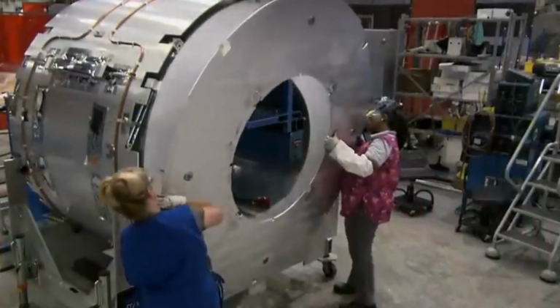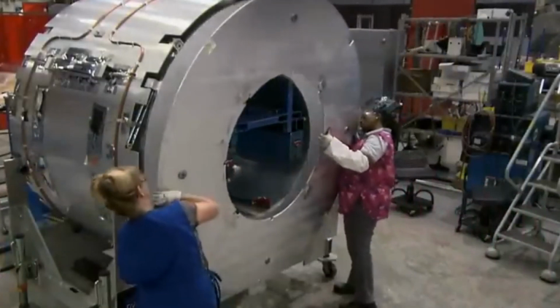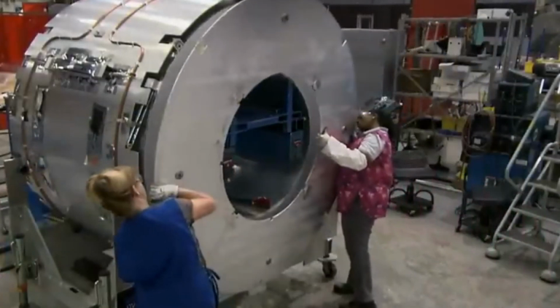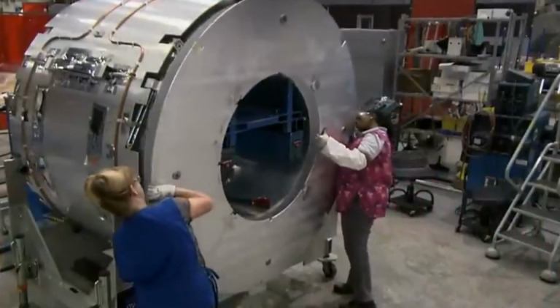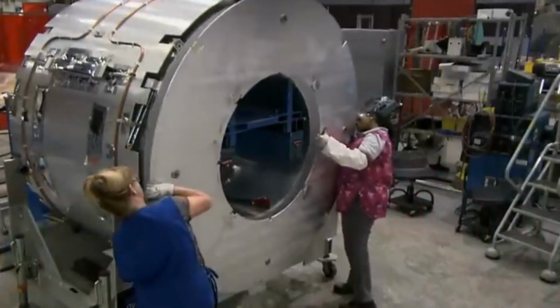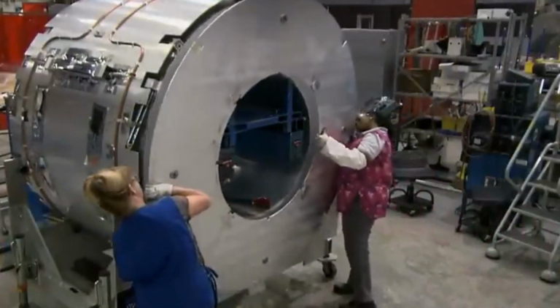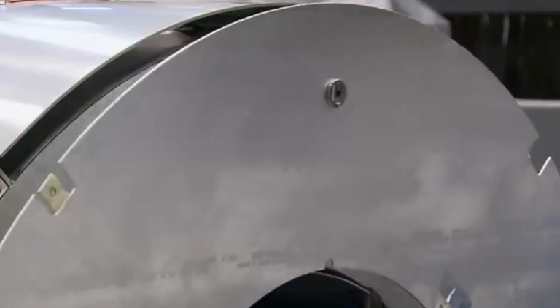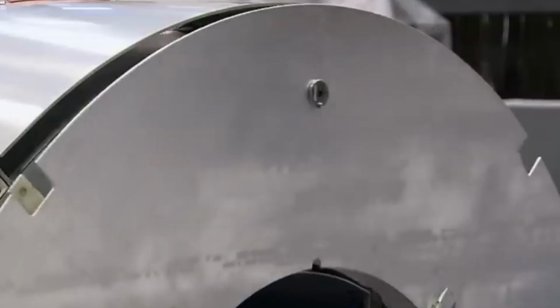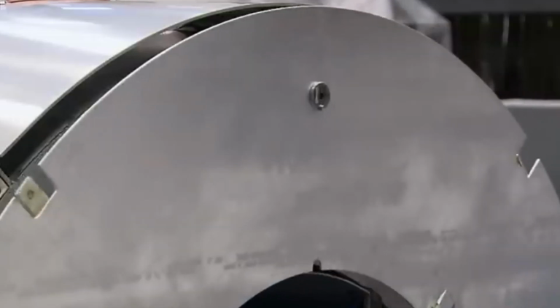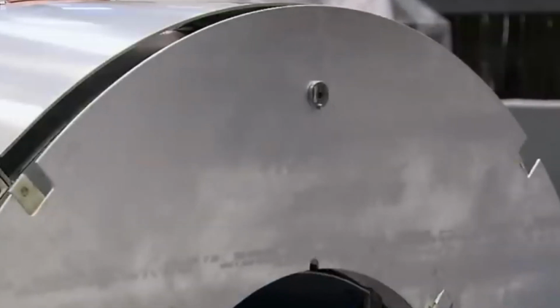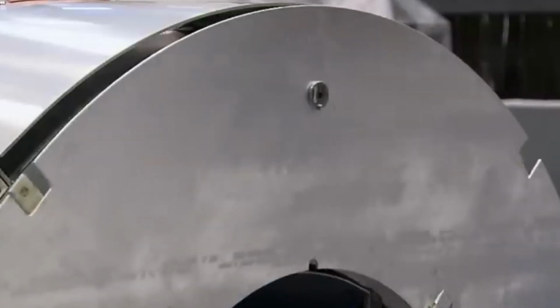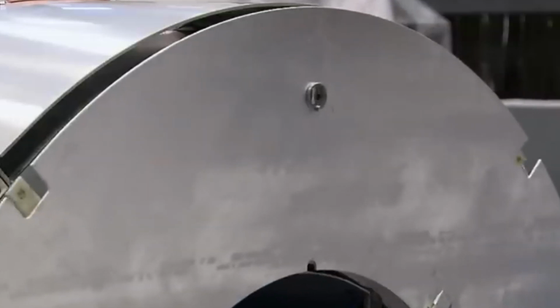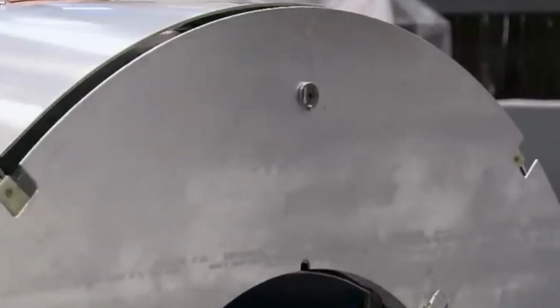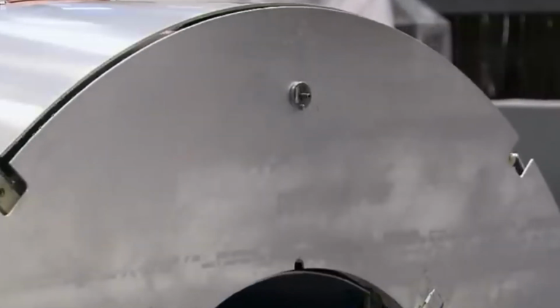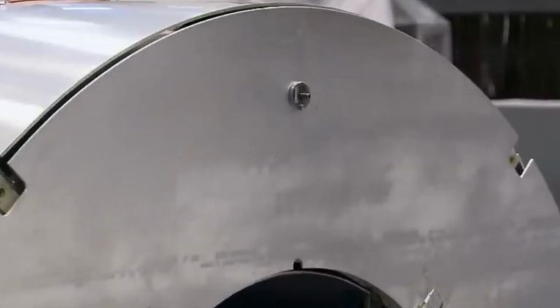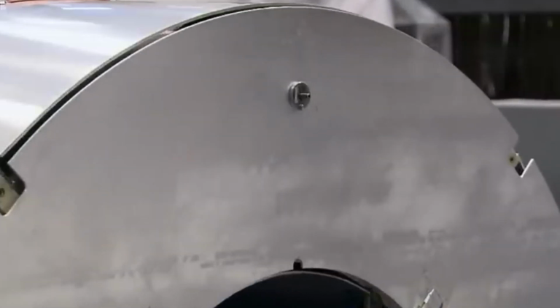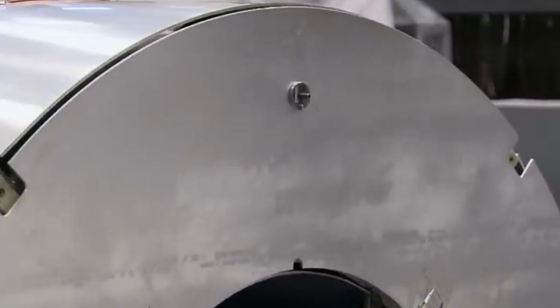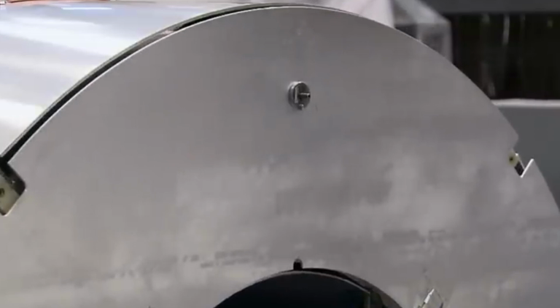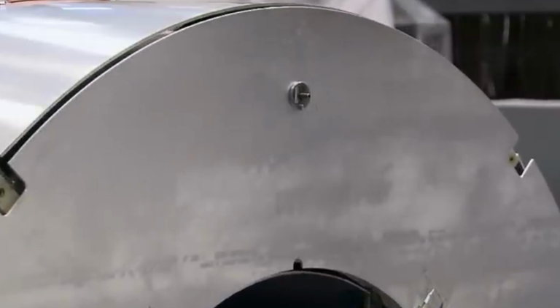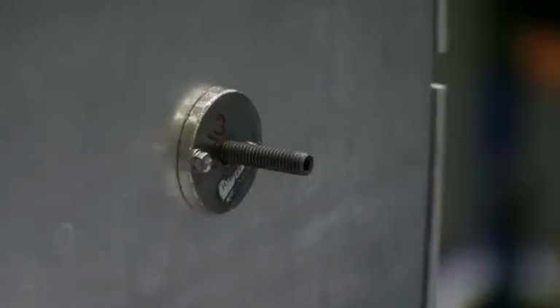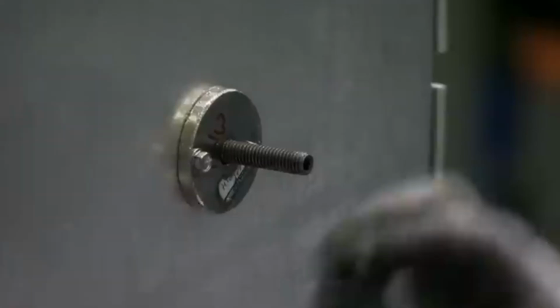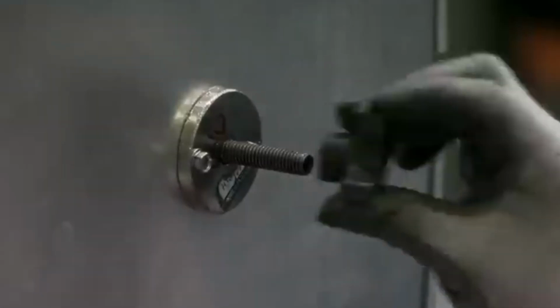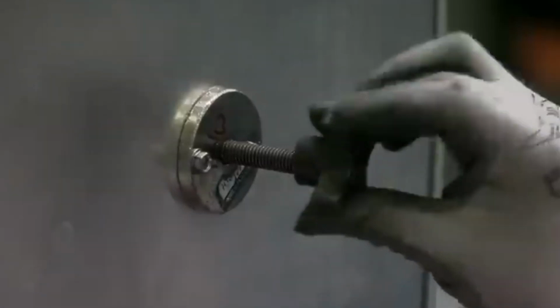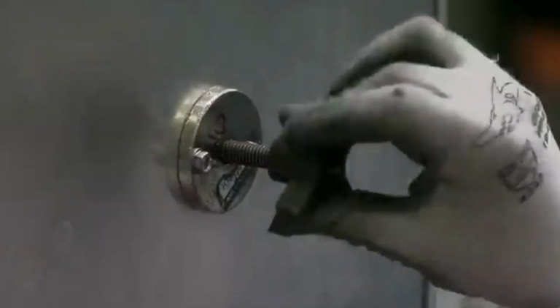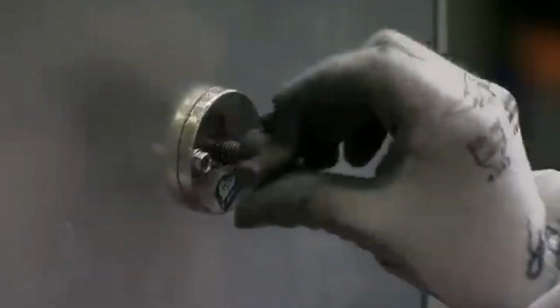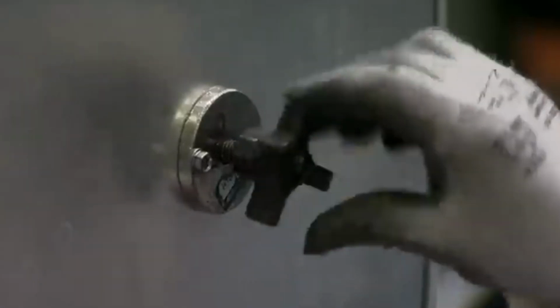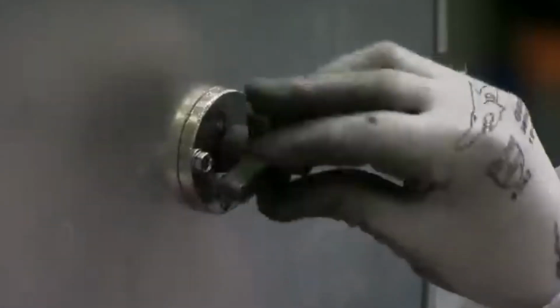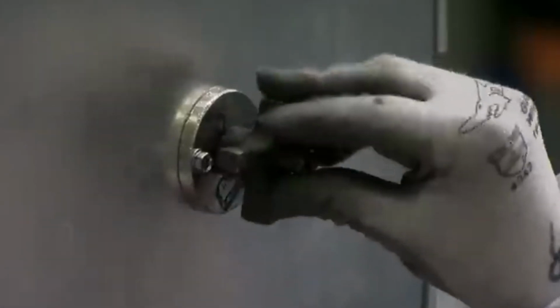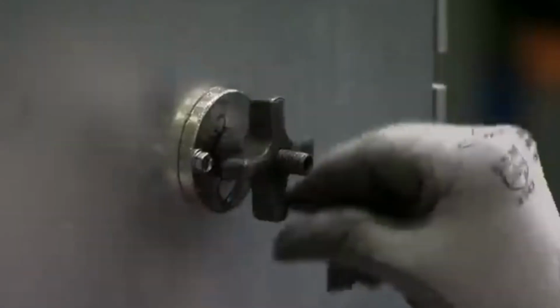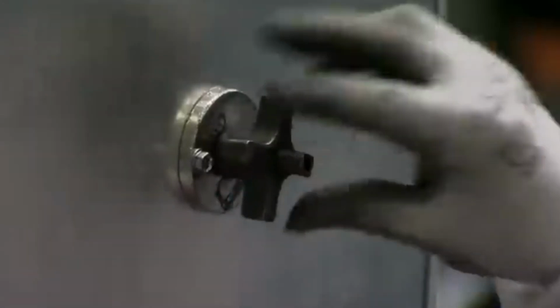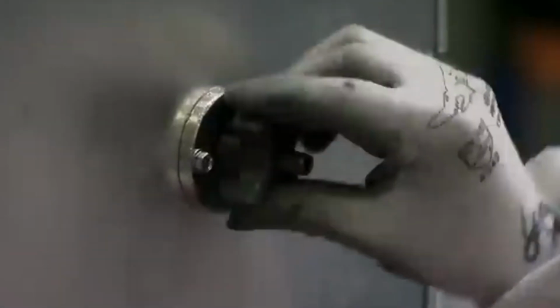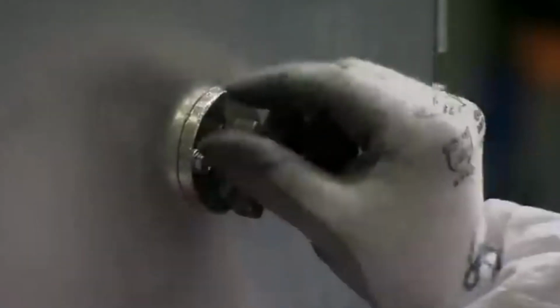They now construct a second aluminum tube around the magnet. This will act as an insulating shield.